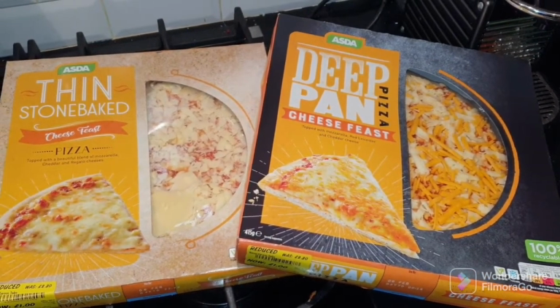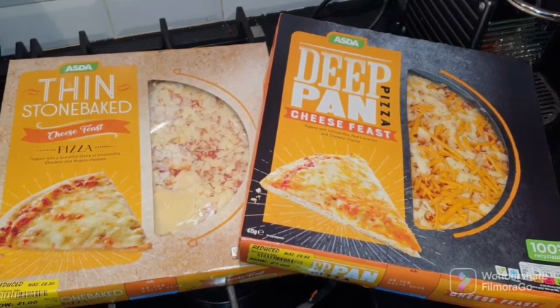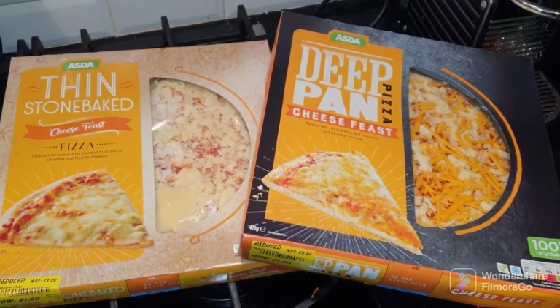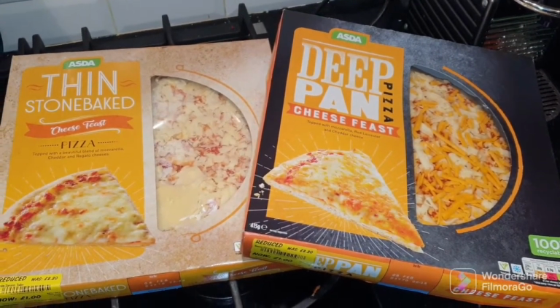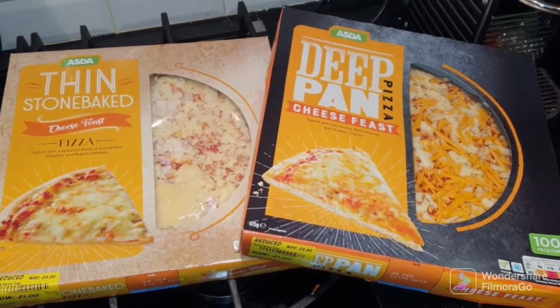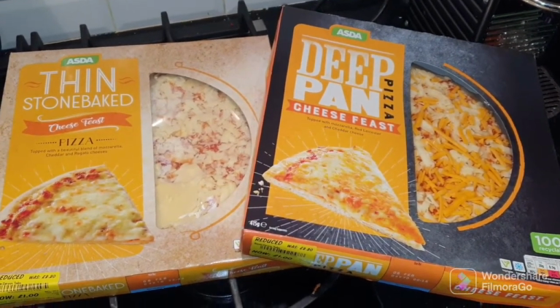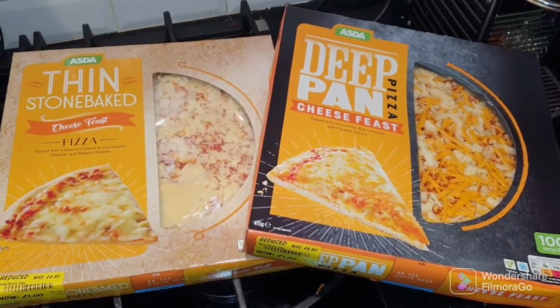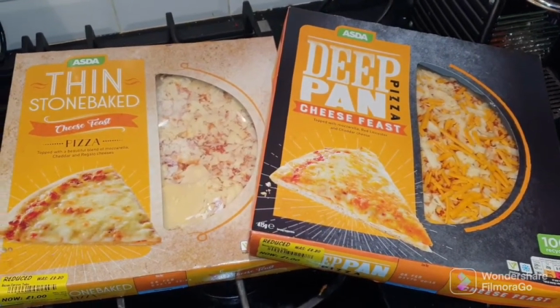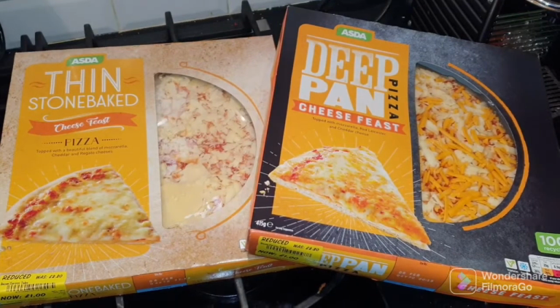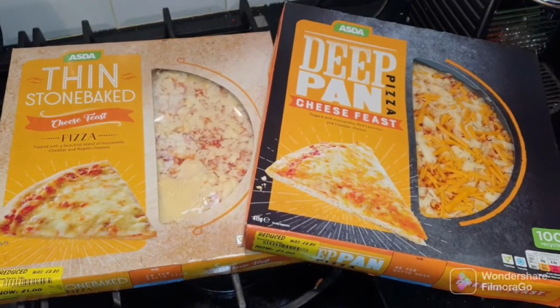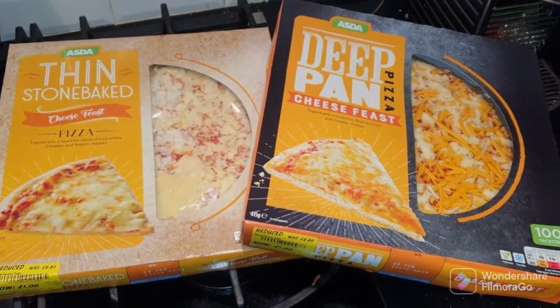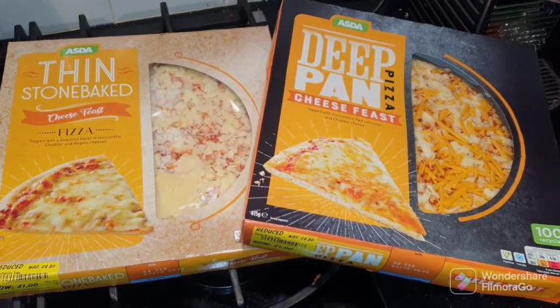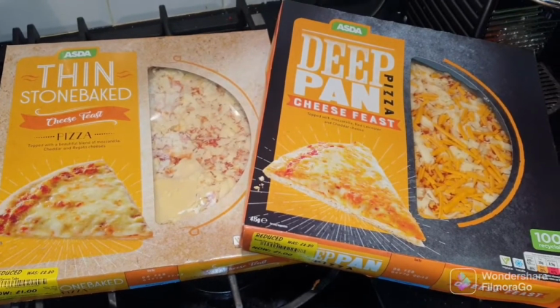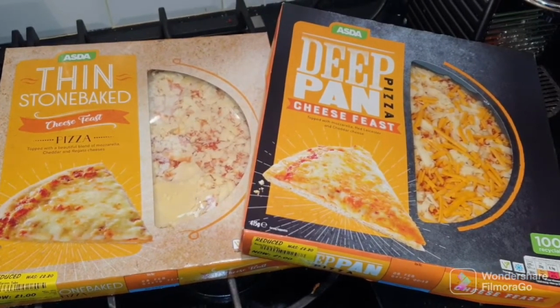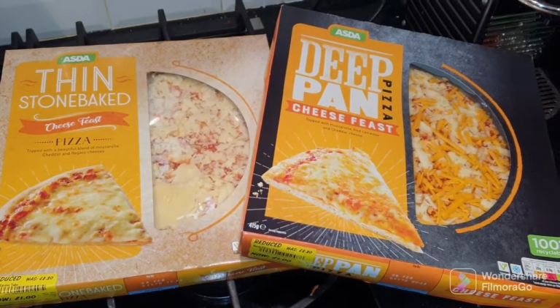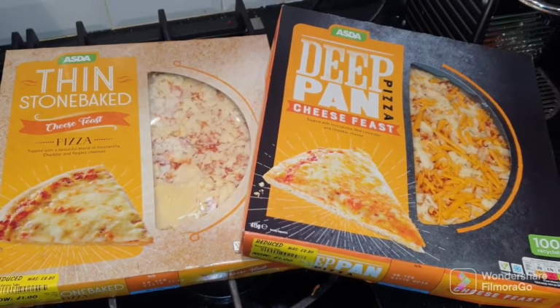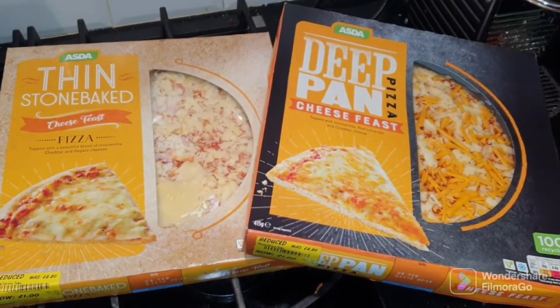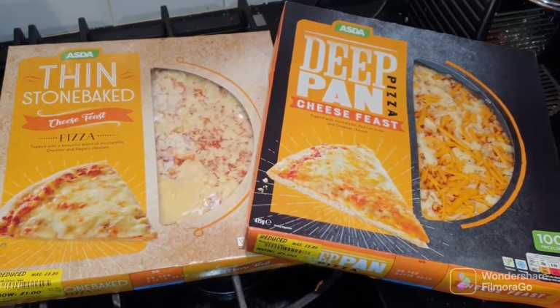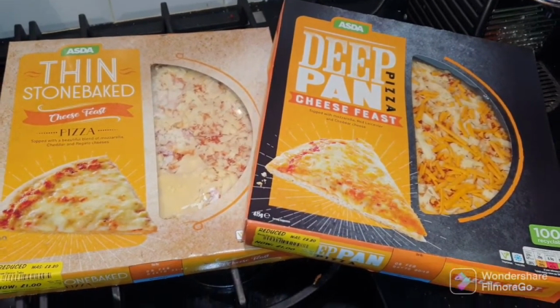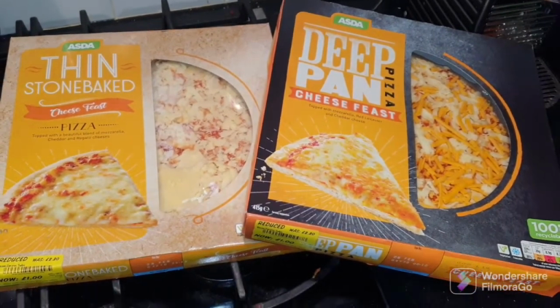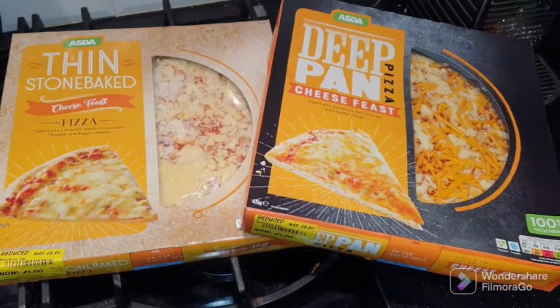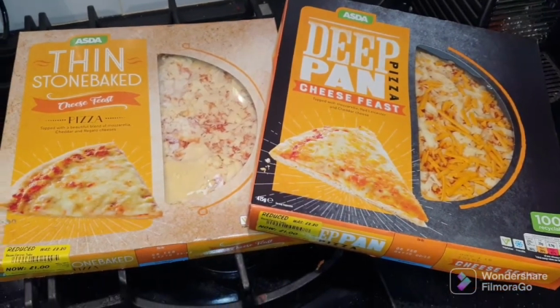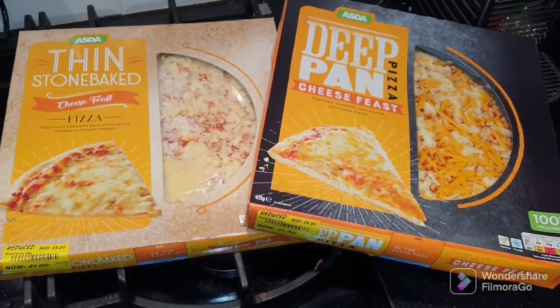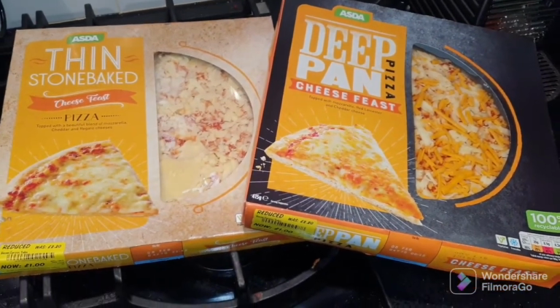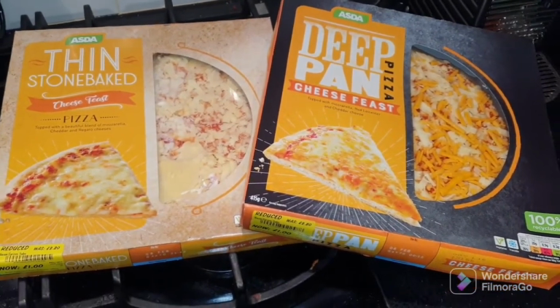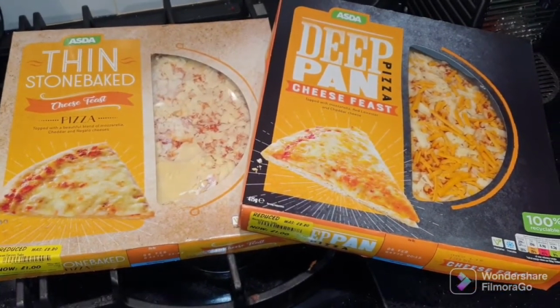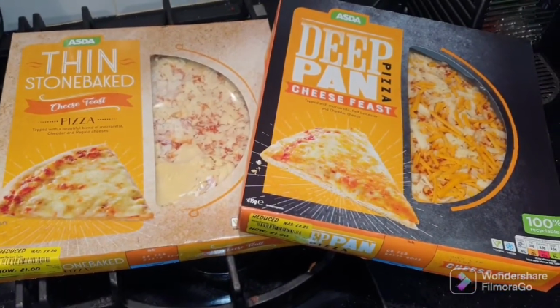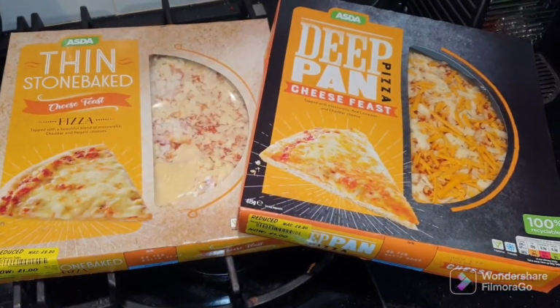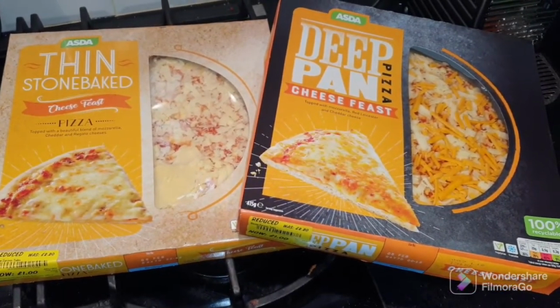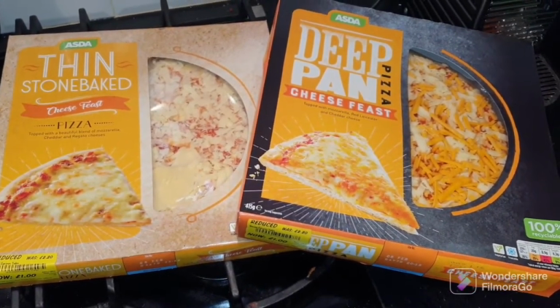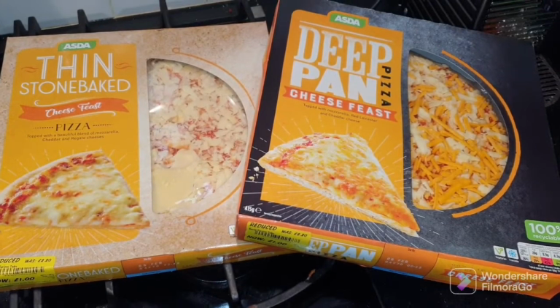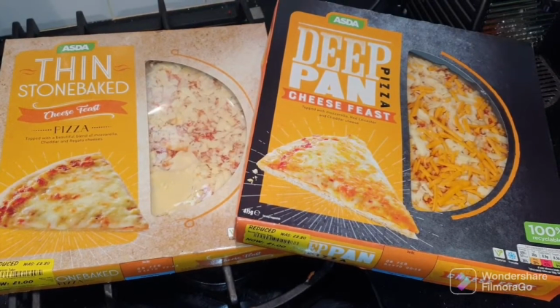Okay guys, welcome back to another video. Today we're in the oops section.